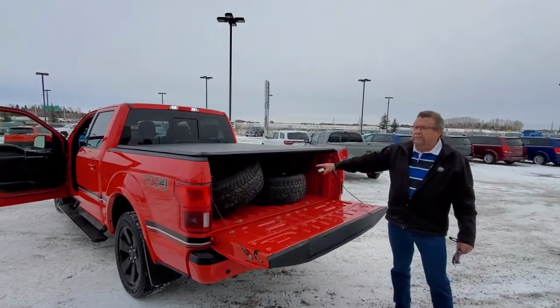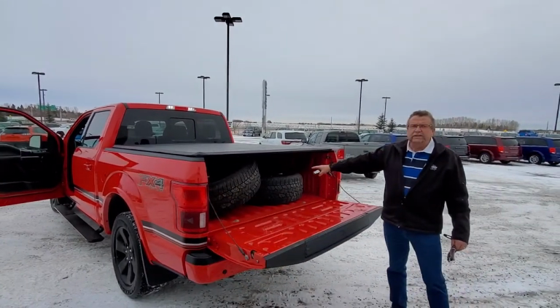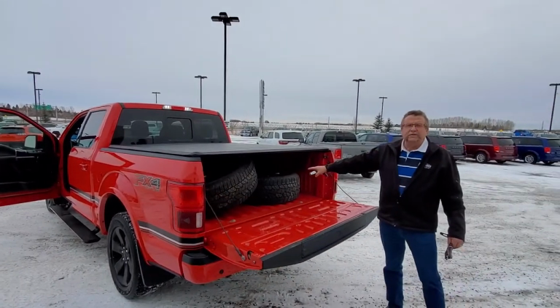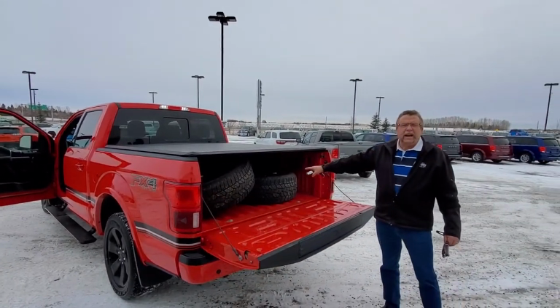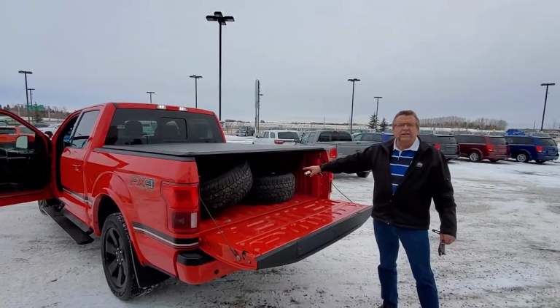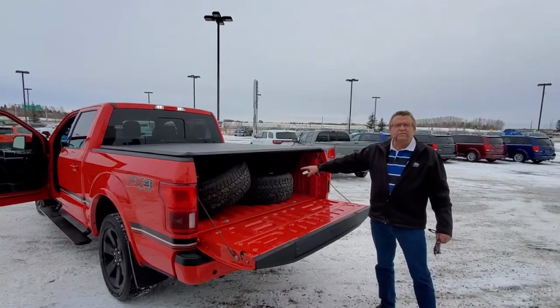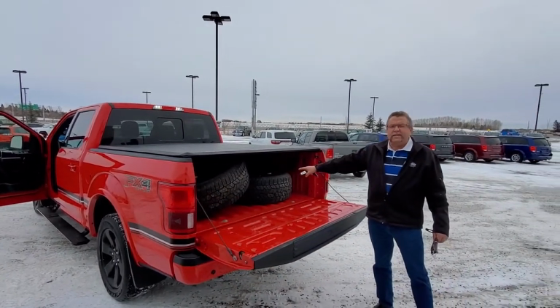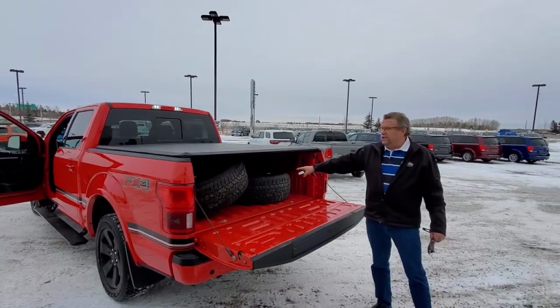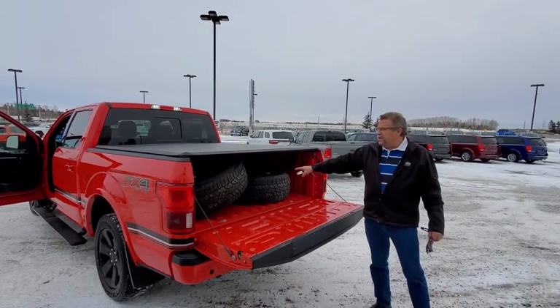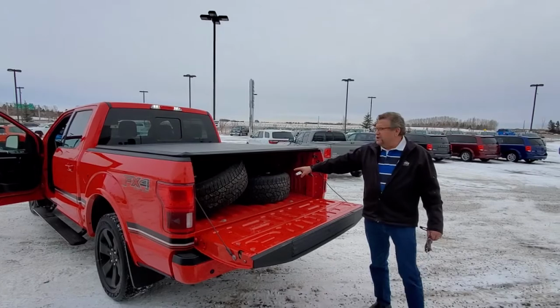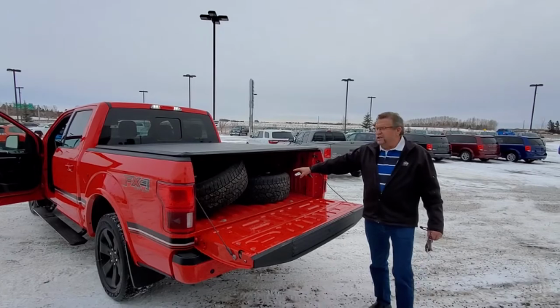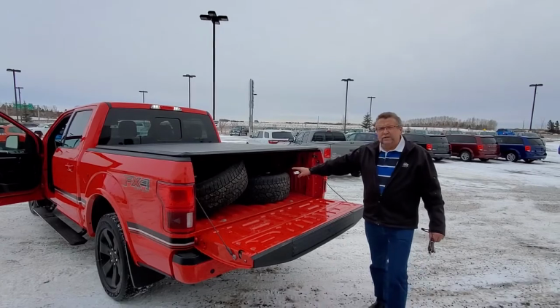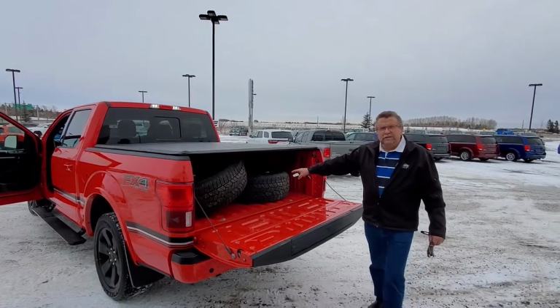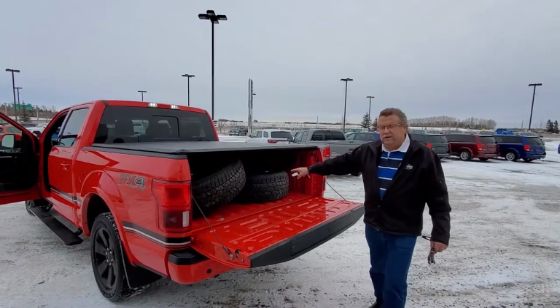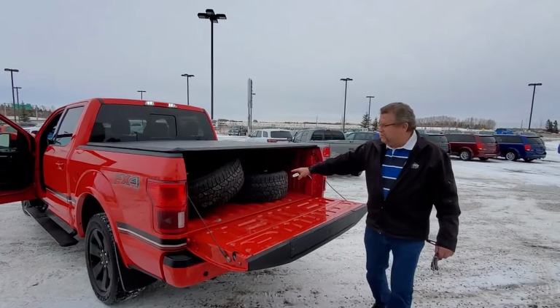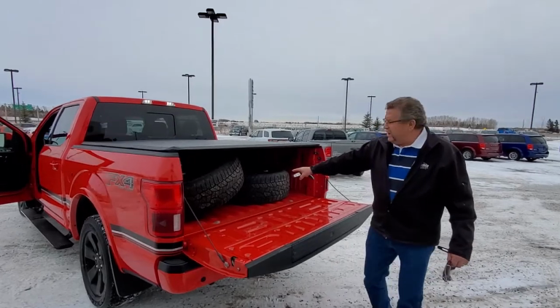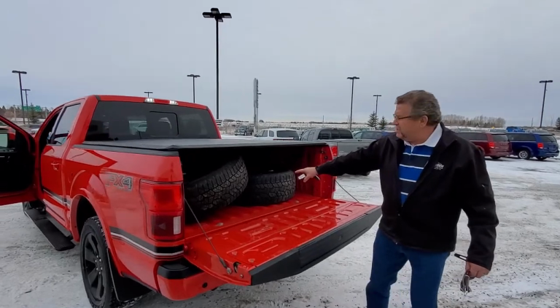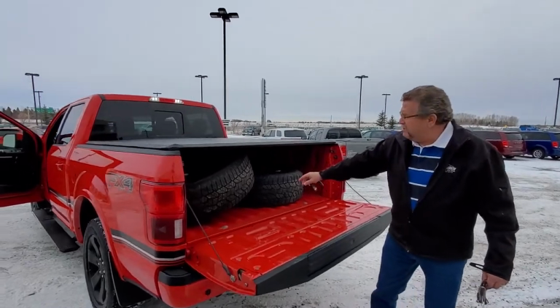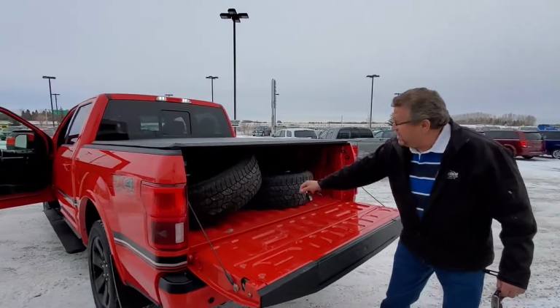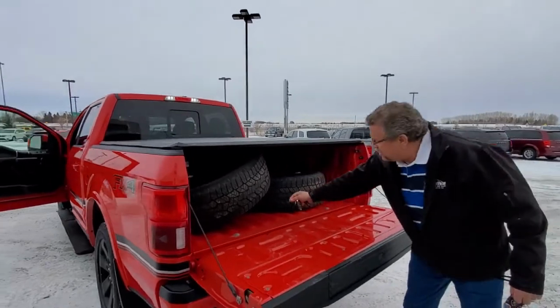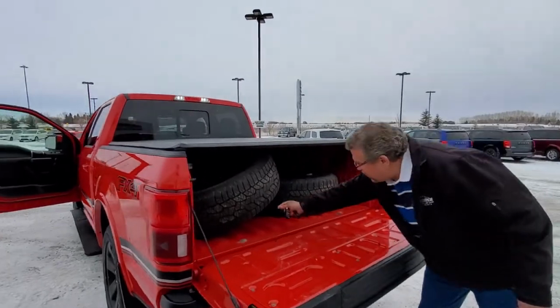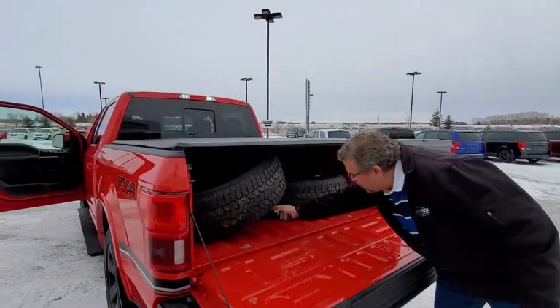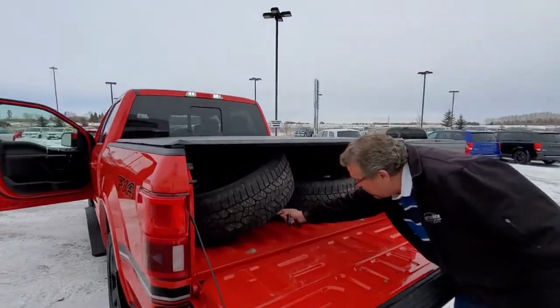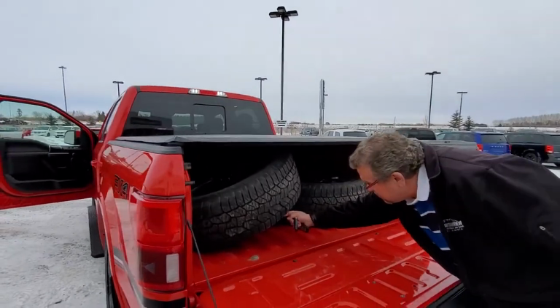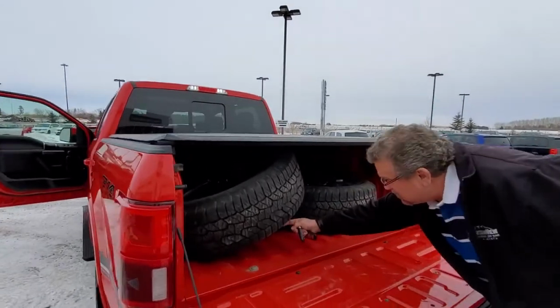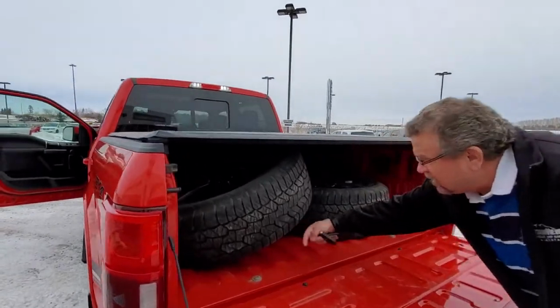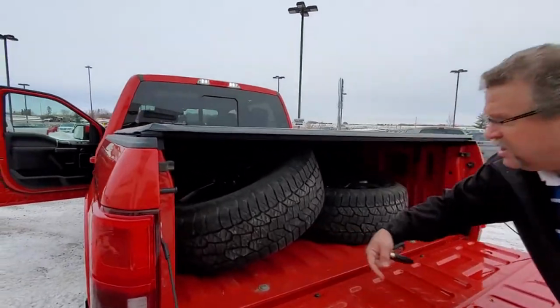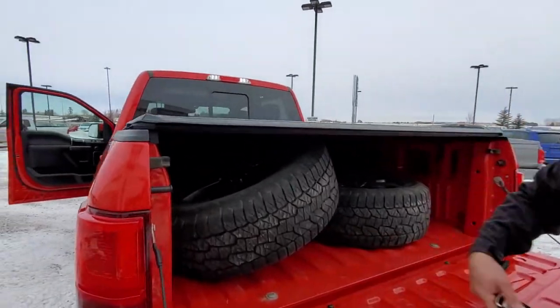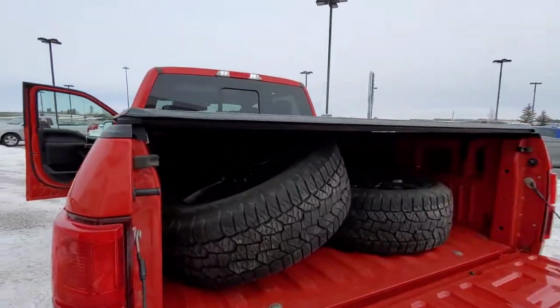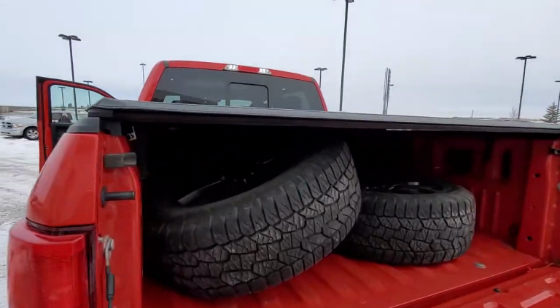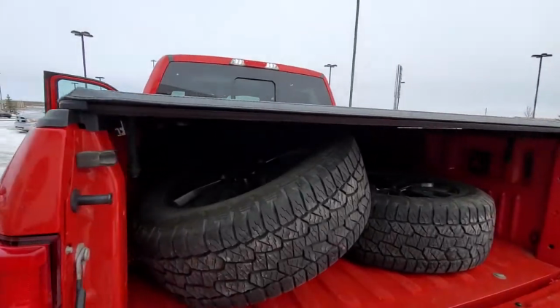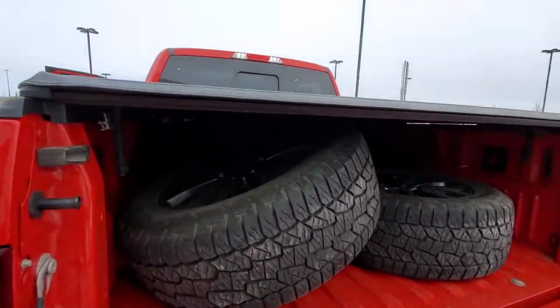The original tires are right there — look how good. There's still great tread on that. Got the little knobby still on there.